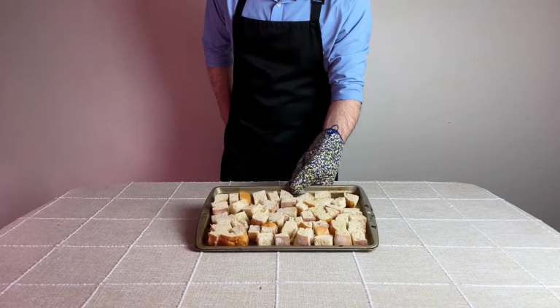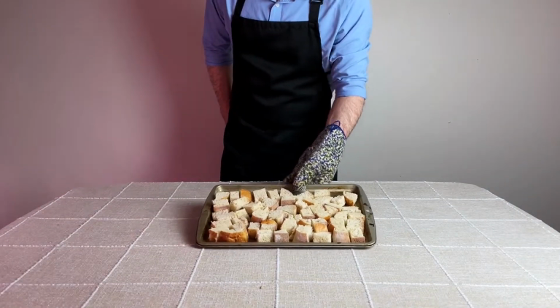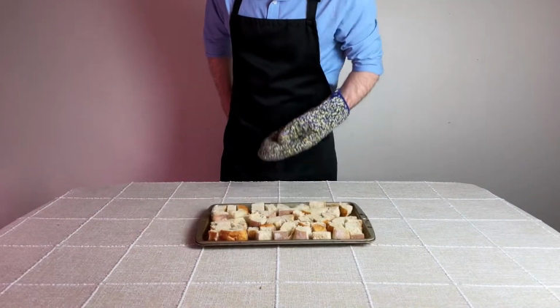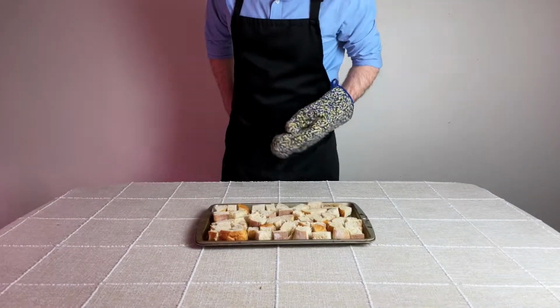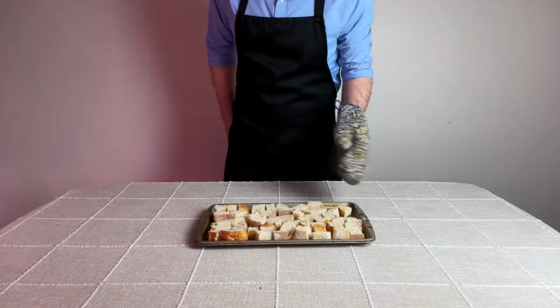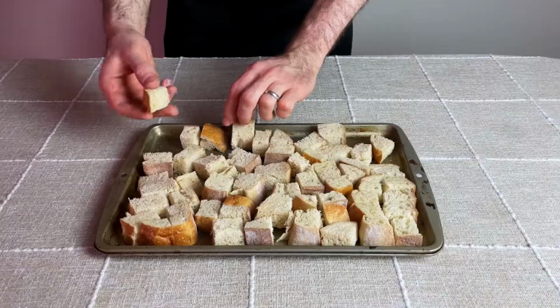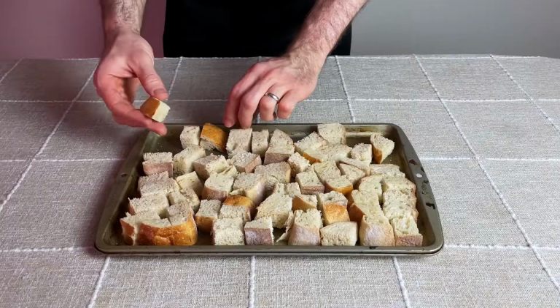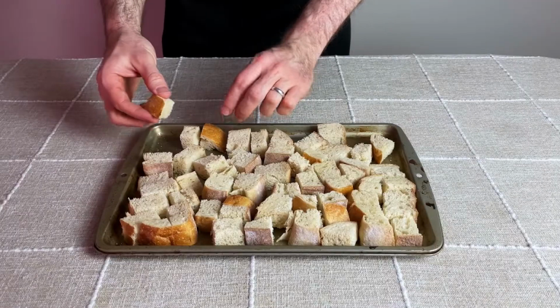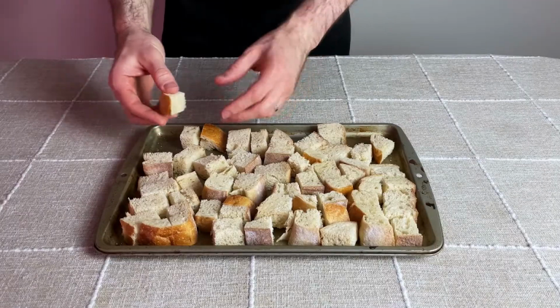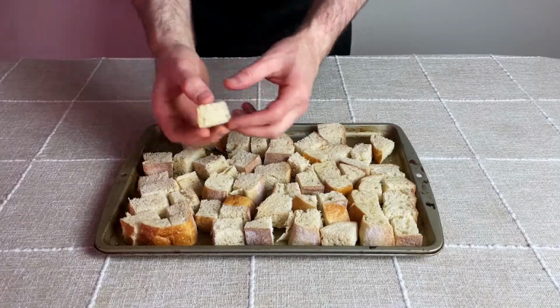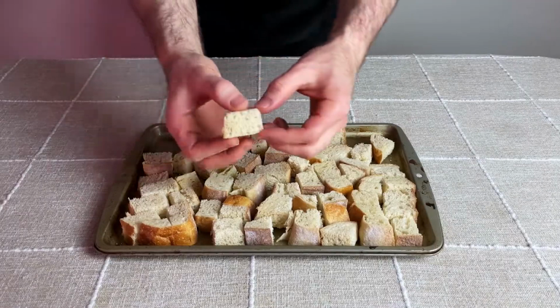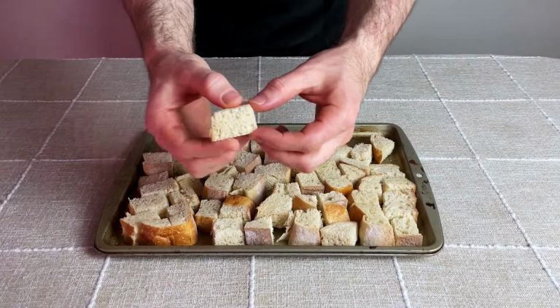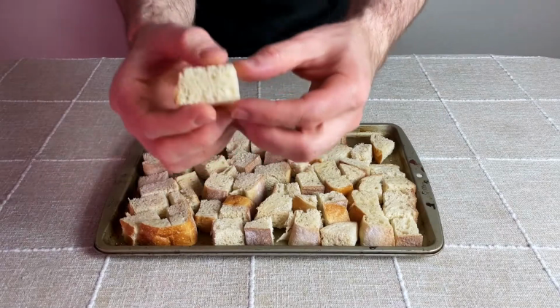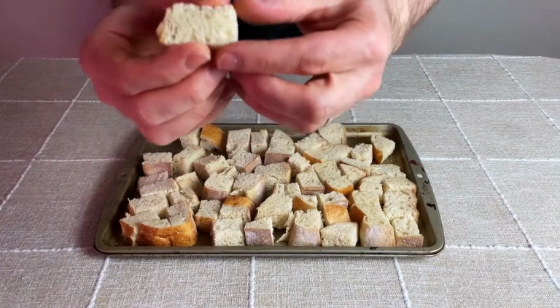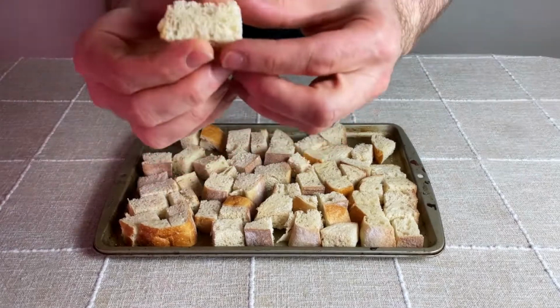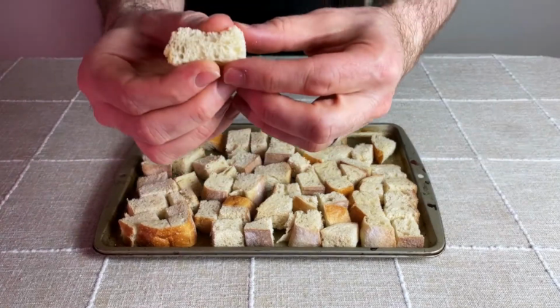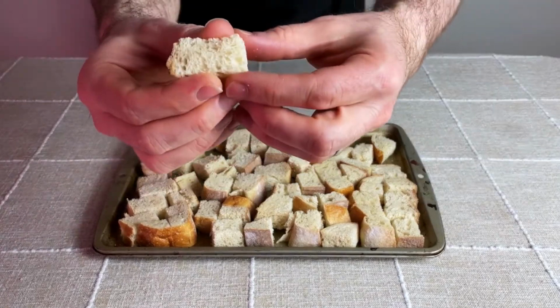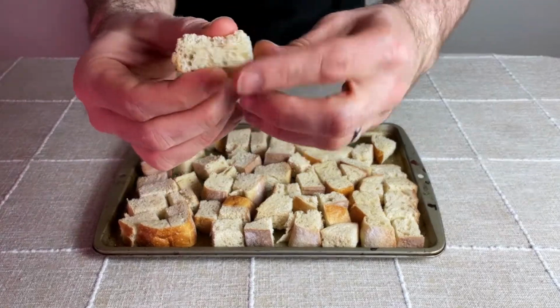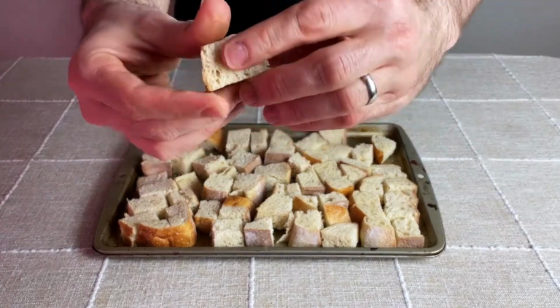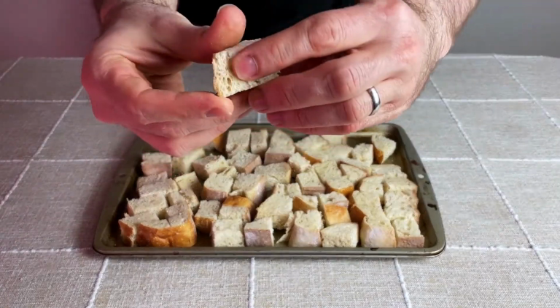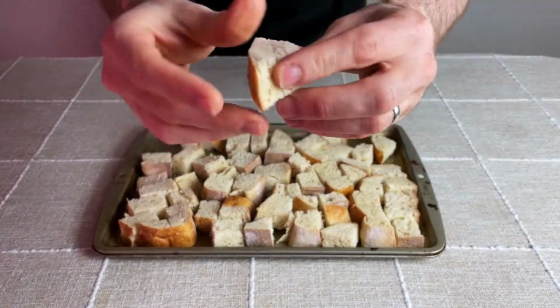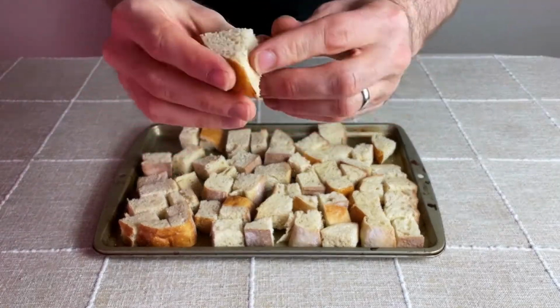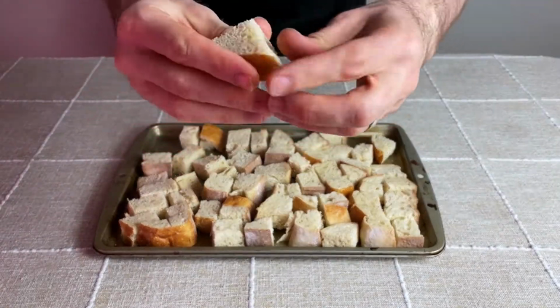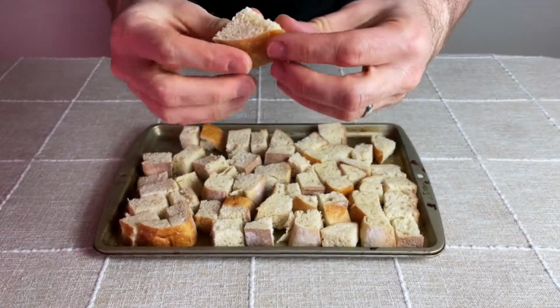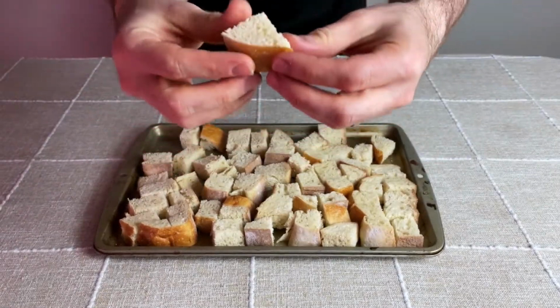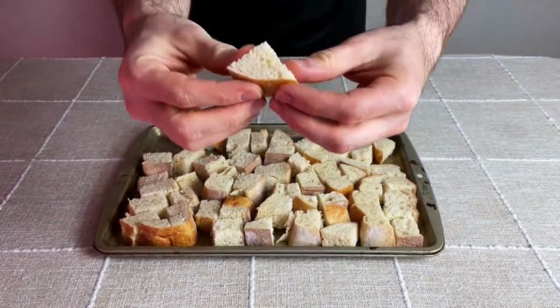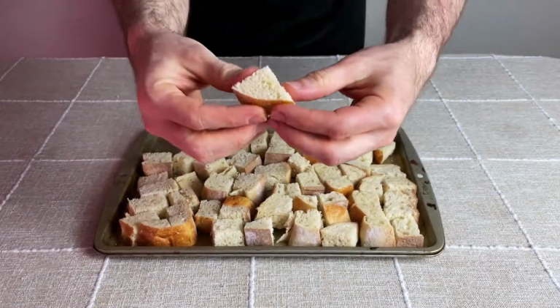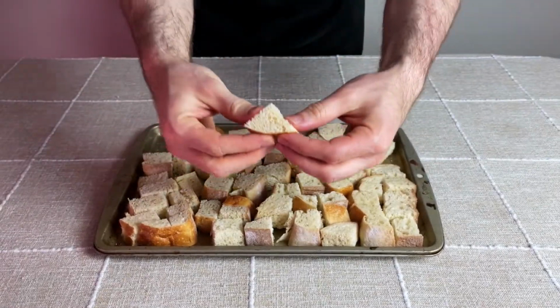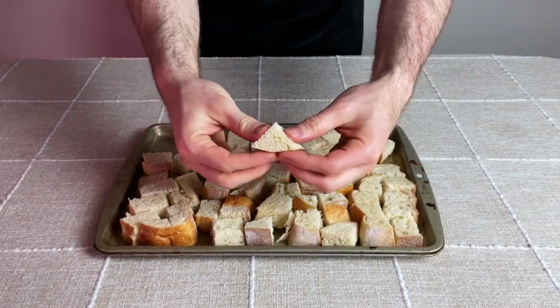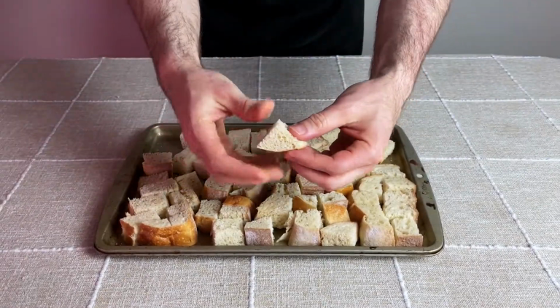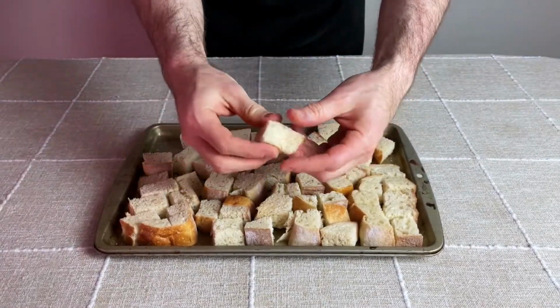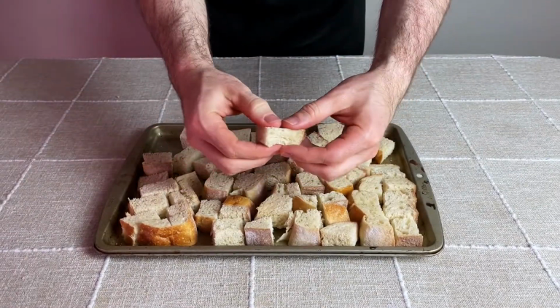Then take it out of the oven, admire the texture, and place the bread to the side while the veggies are prepared.